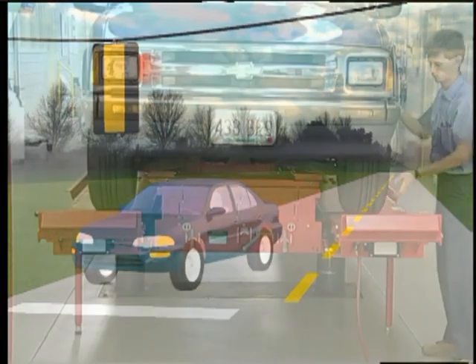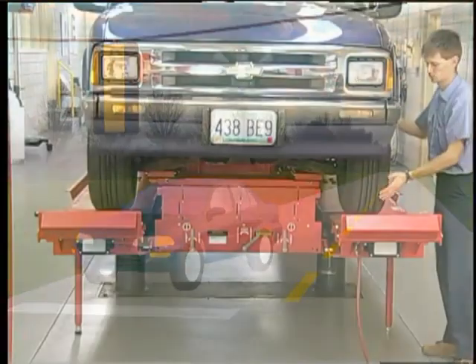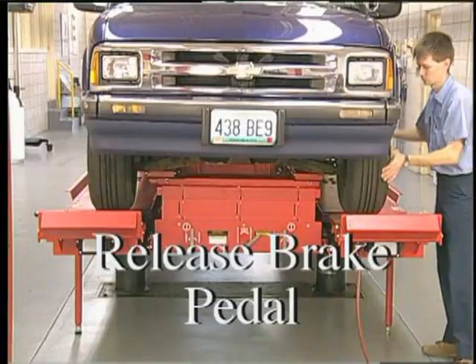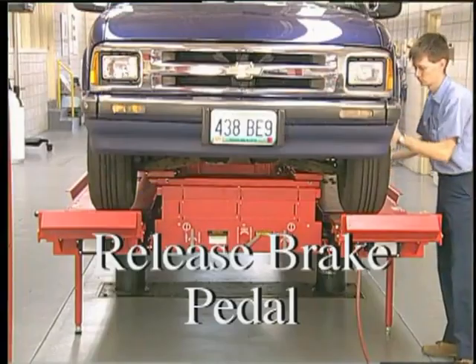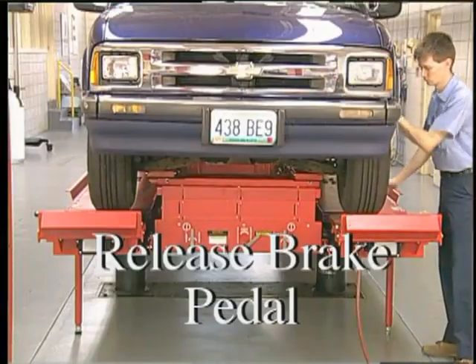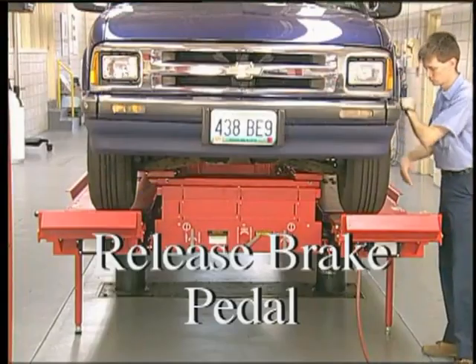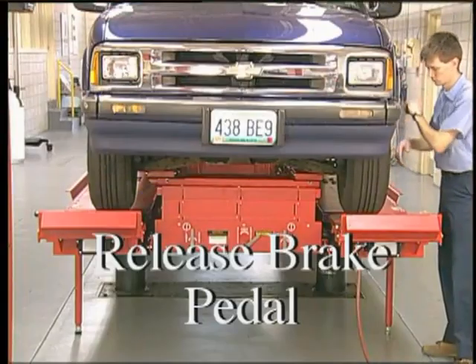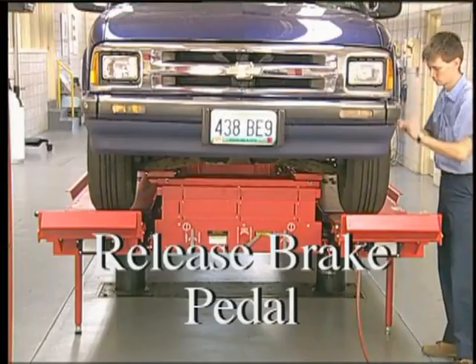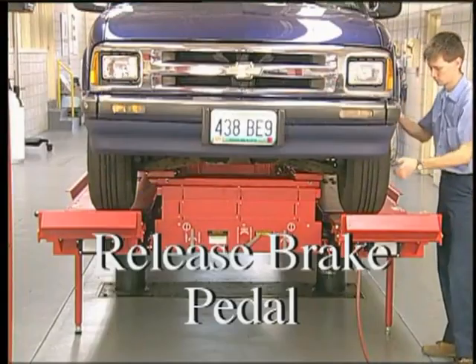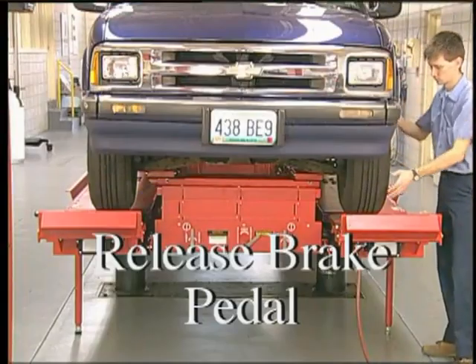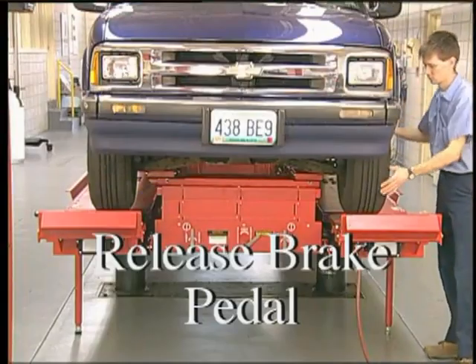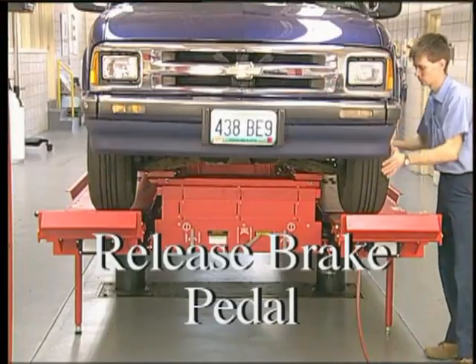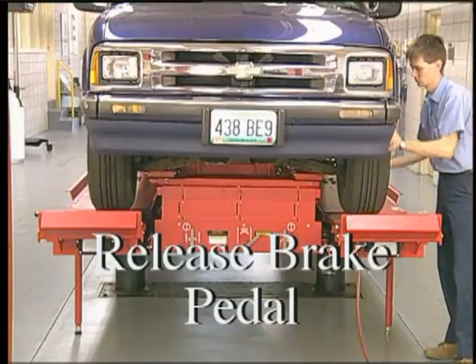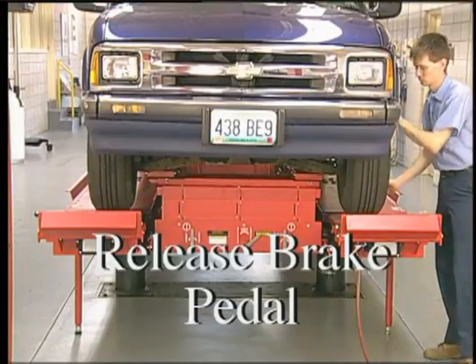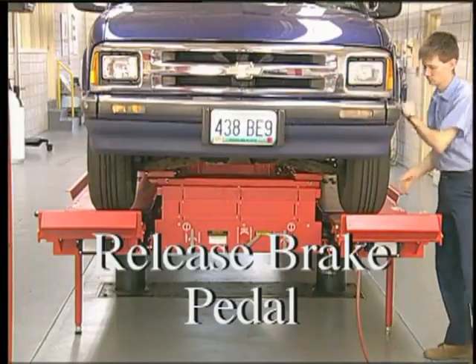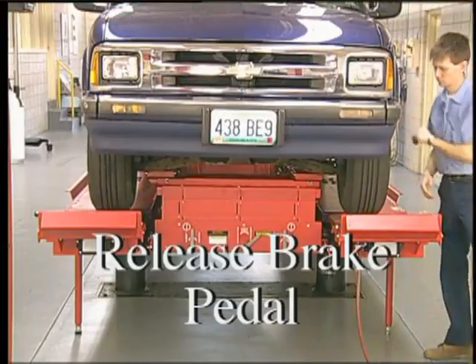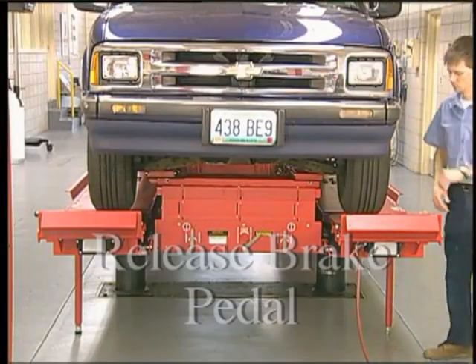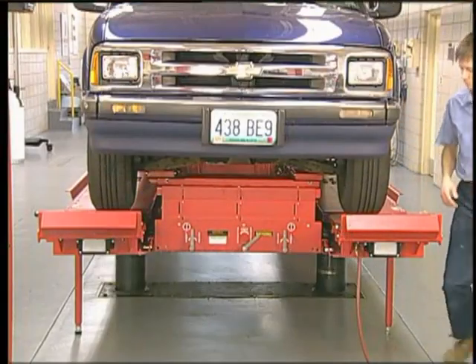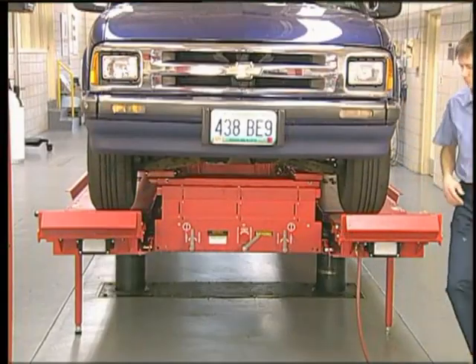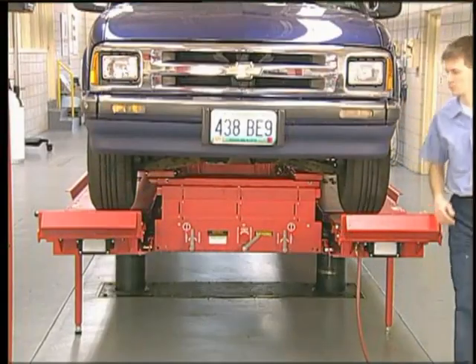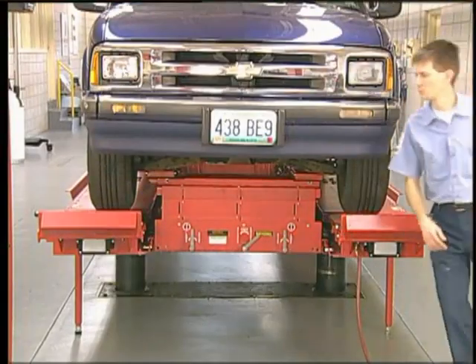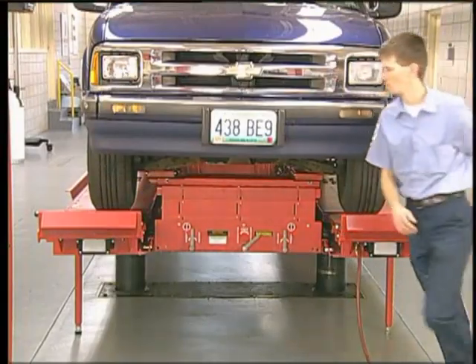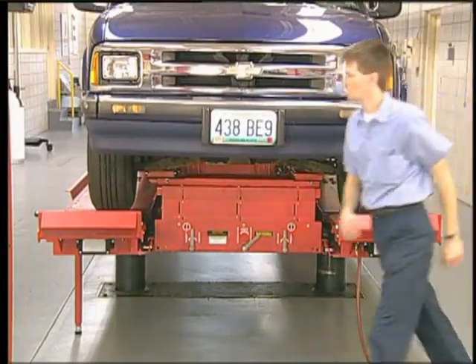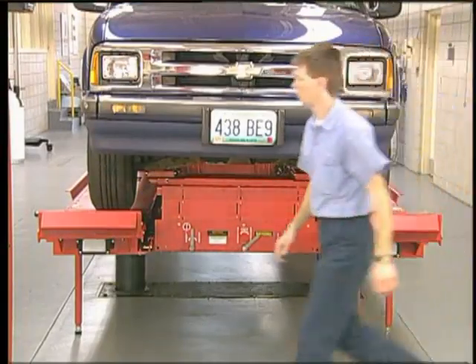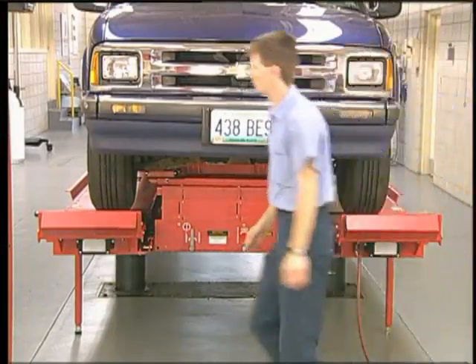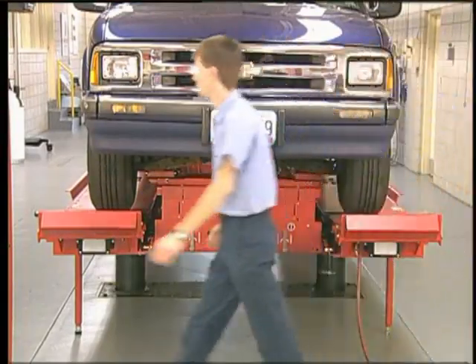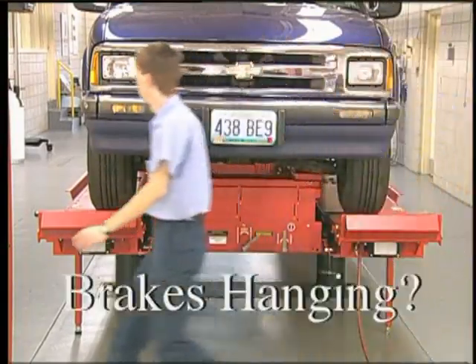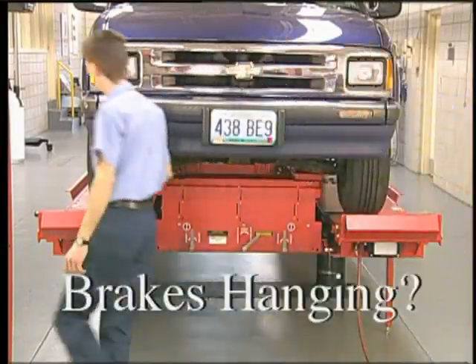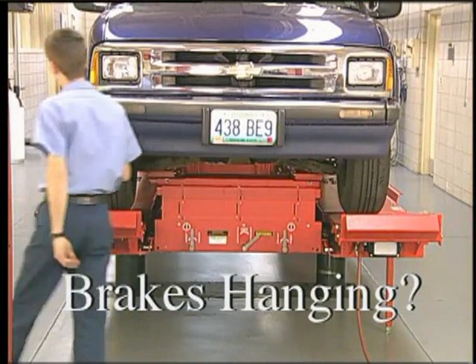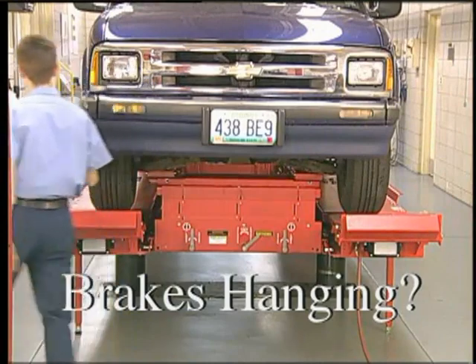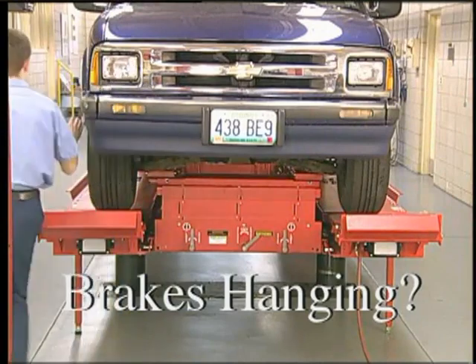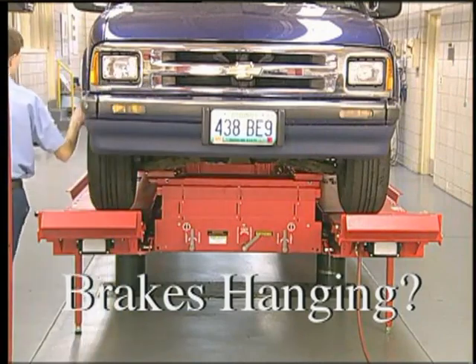Release the brake pedal and check each wheel to see if a brake is hanging.